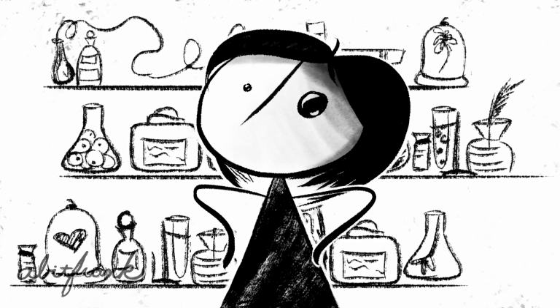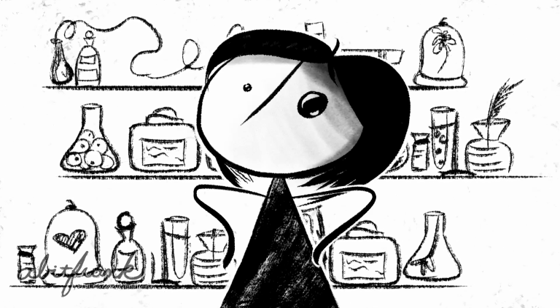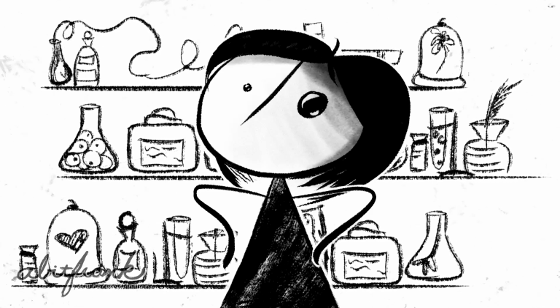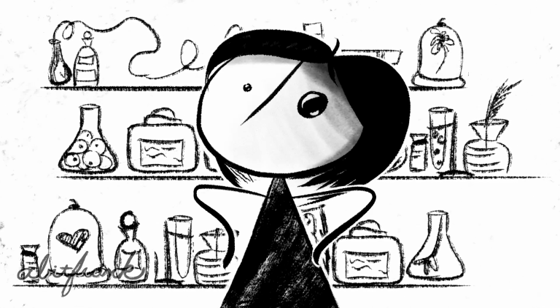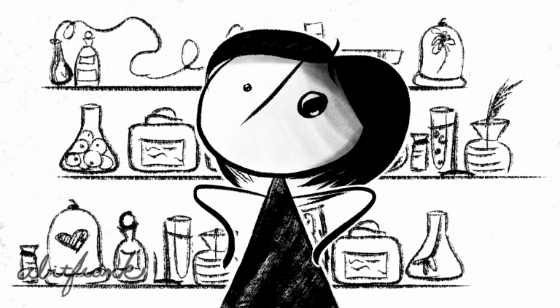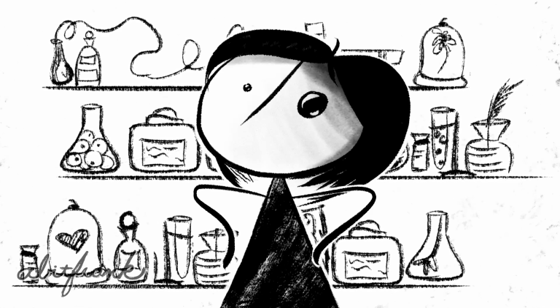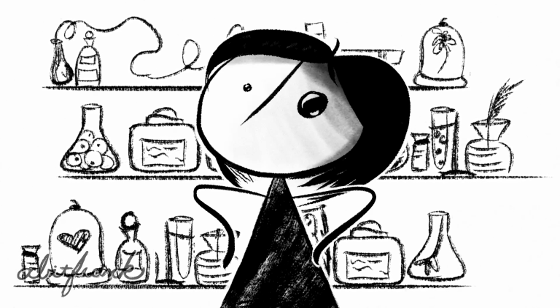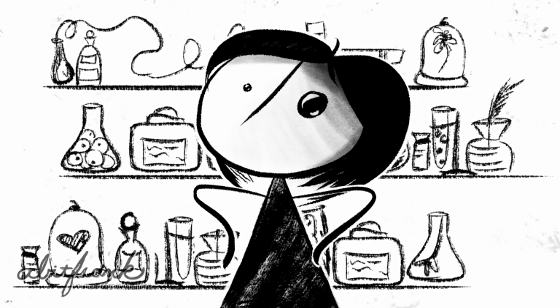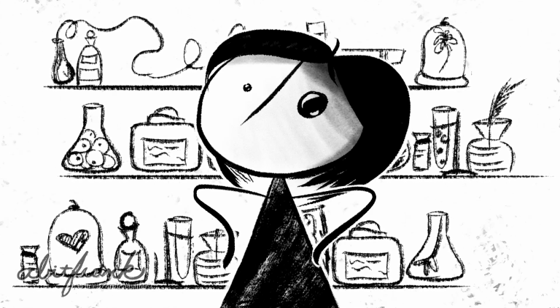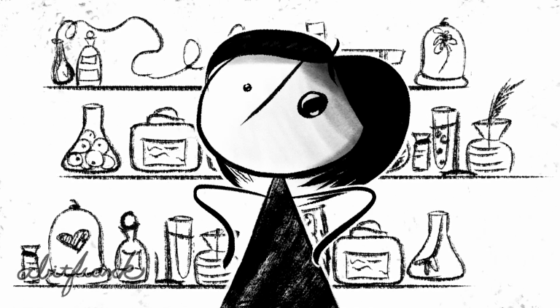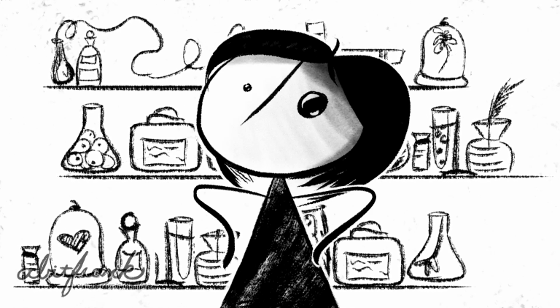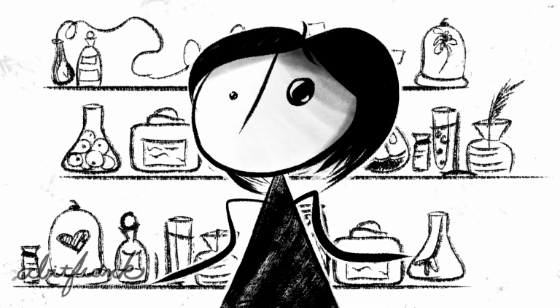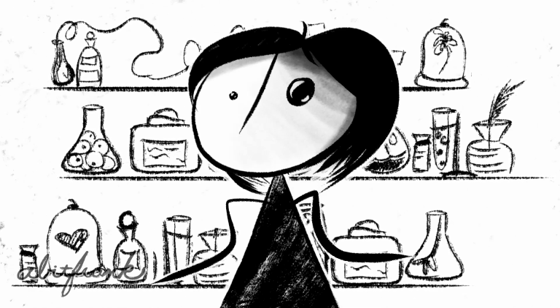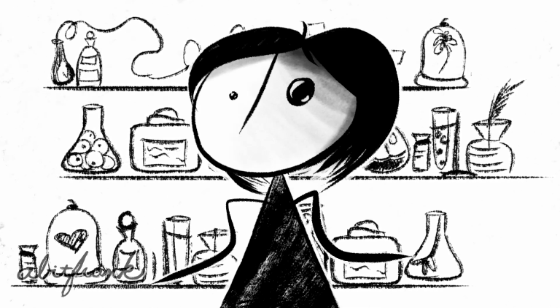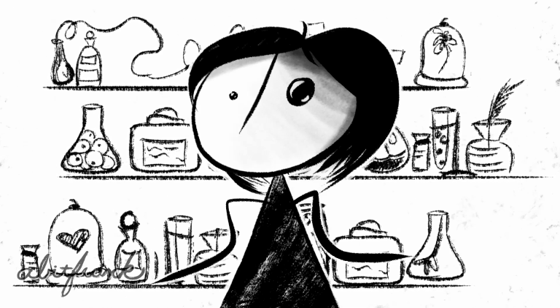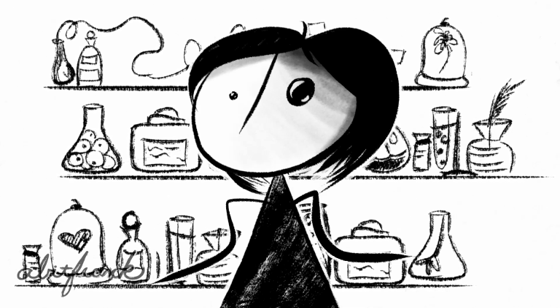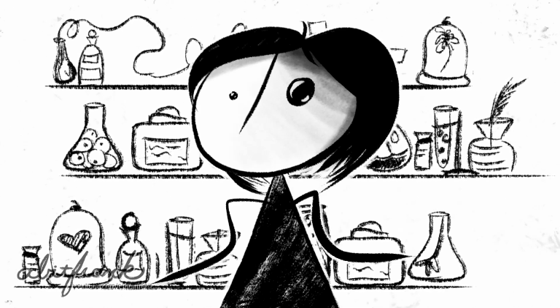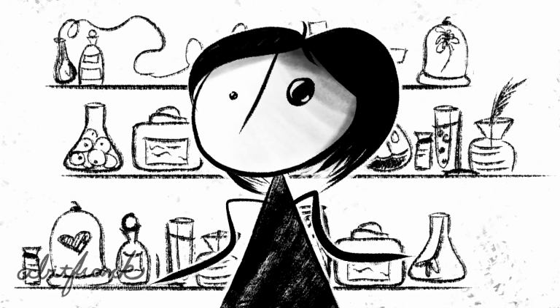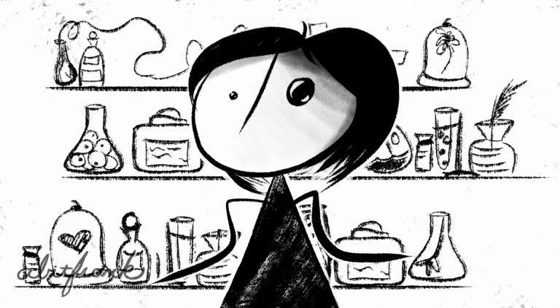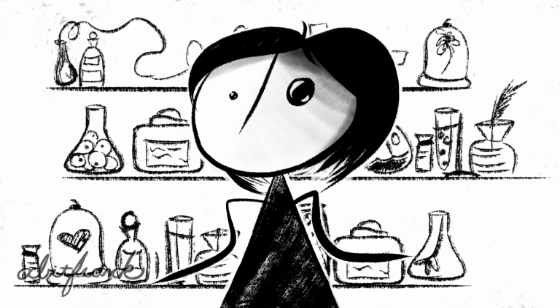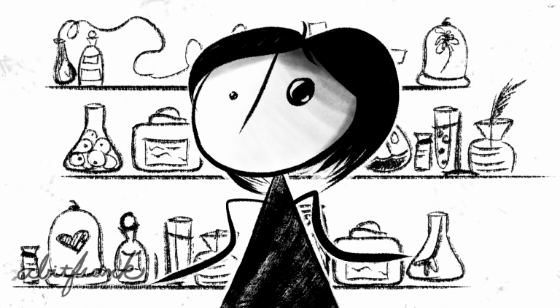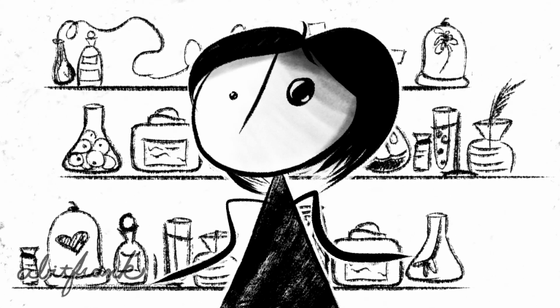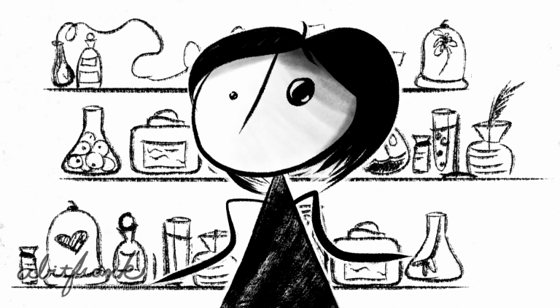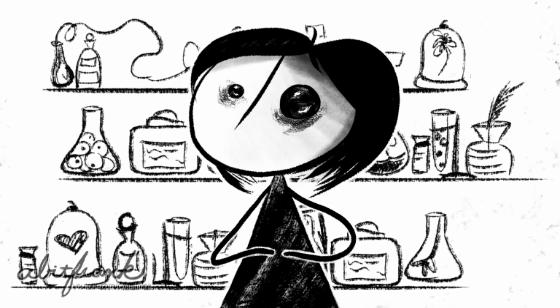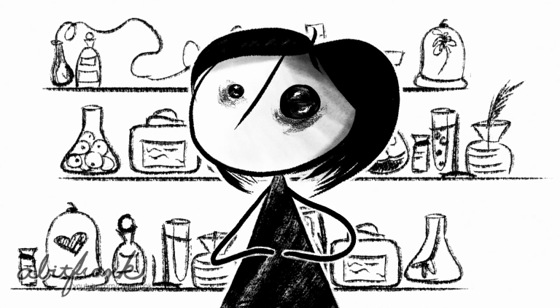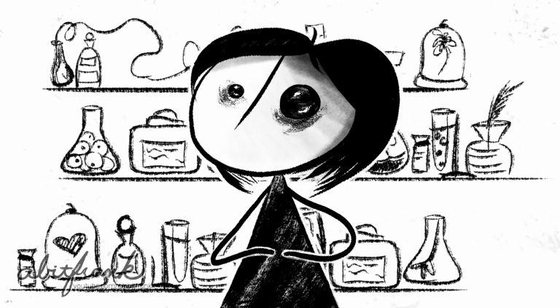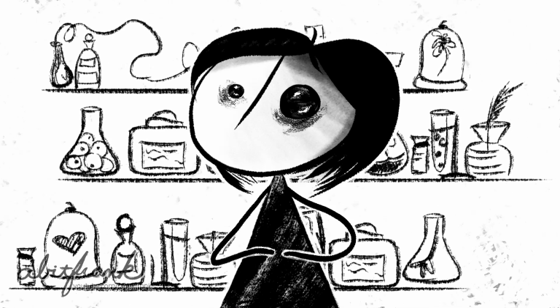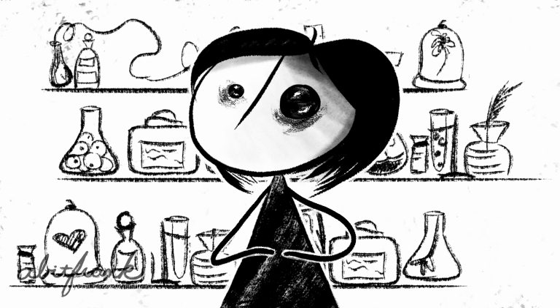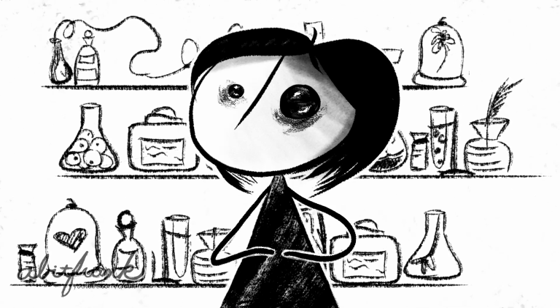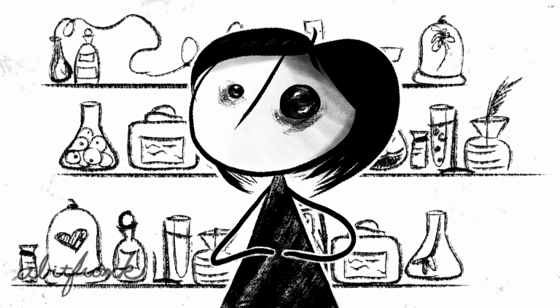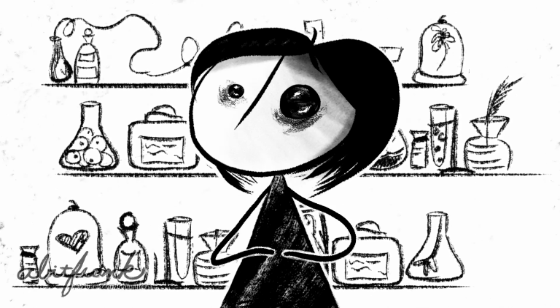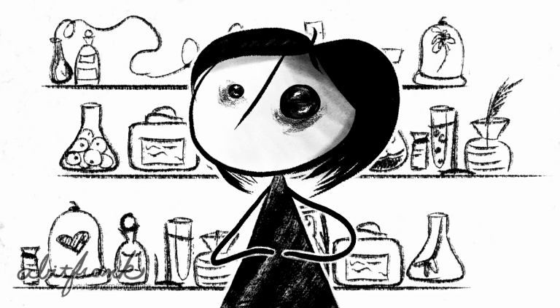Join me for an interesting dive into the depths of what I like to call Frankenstein trees.